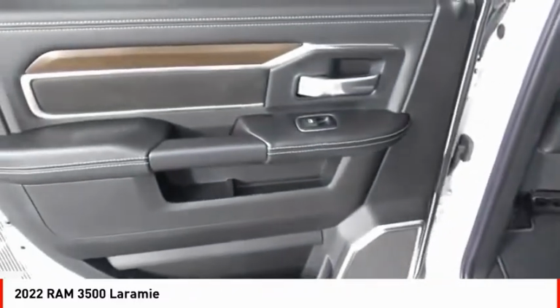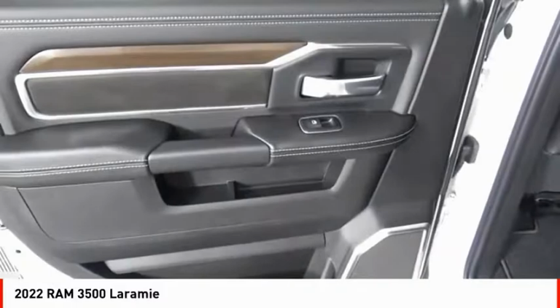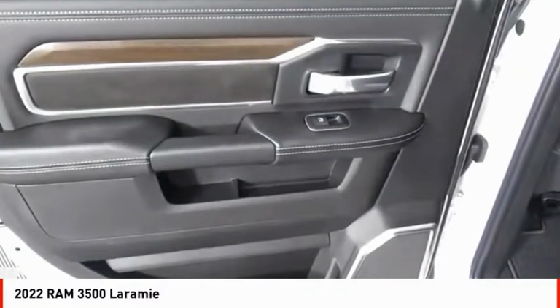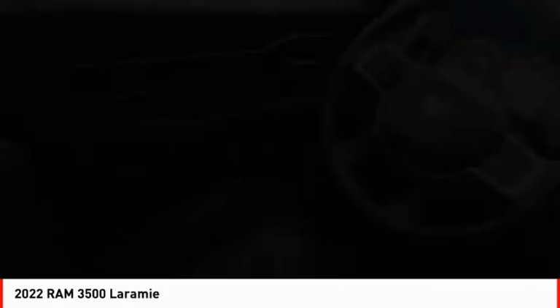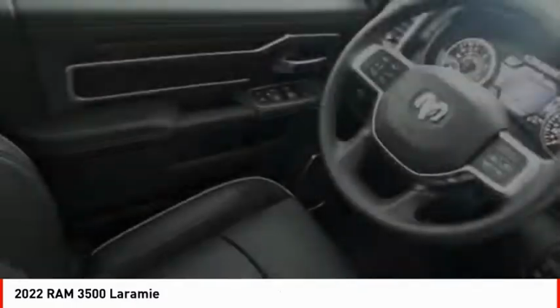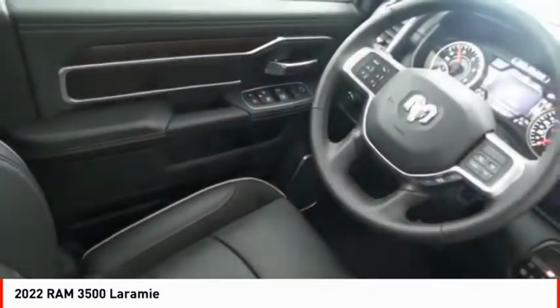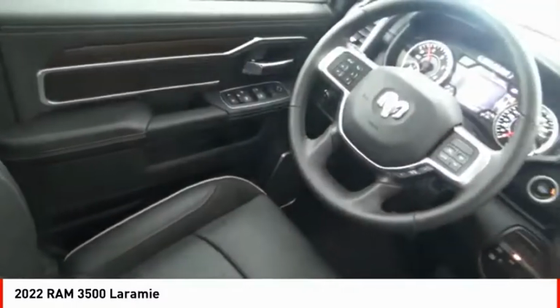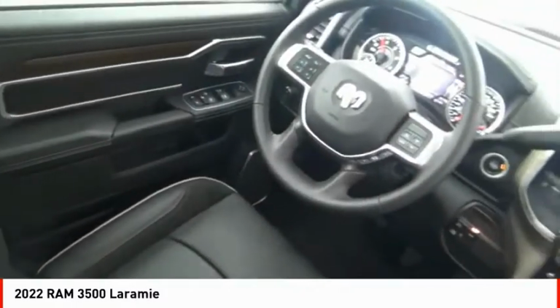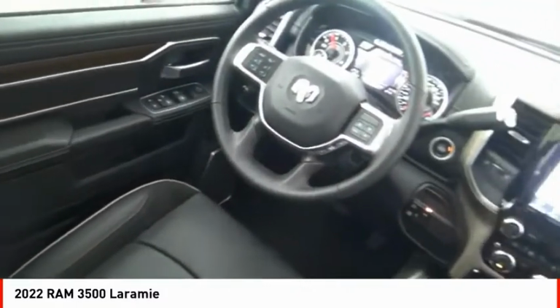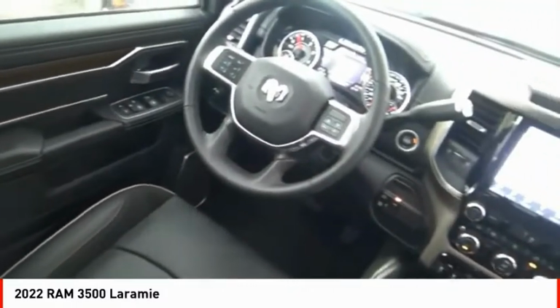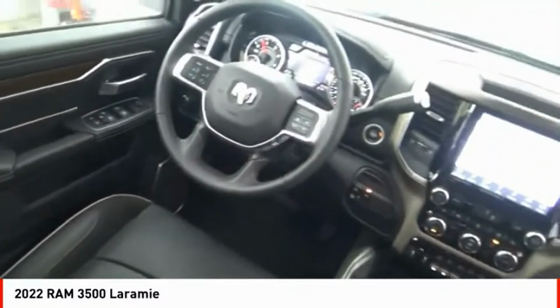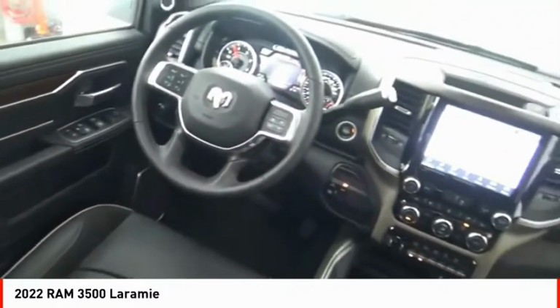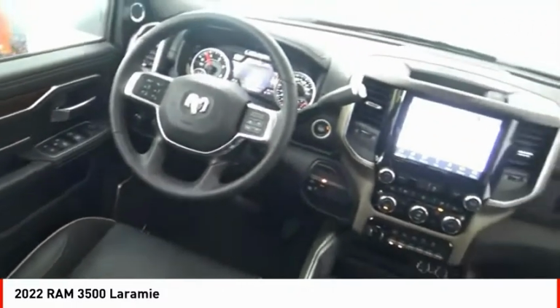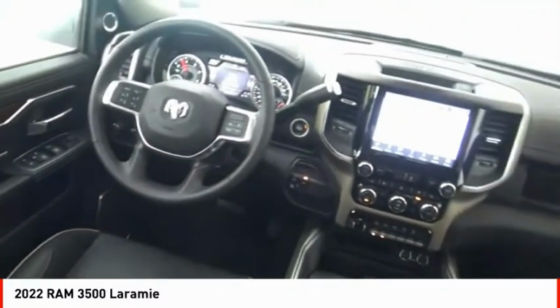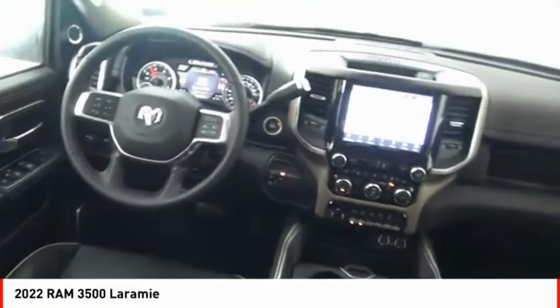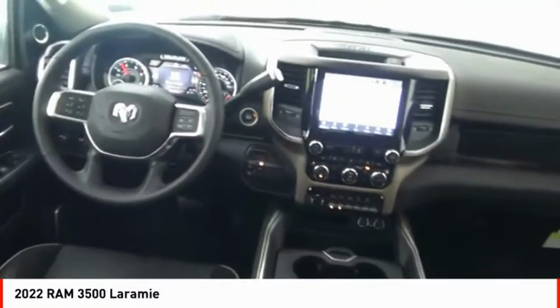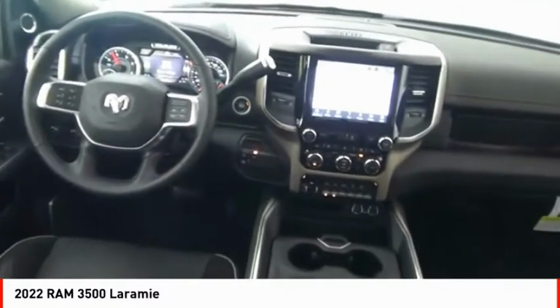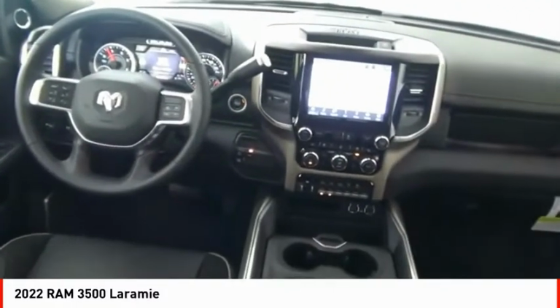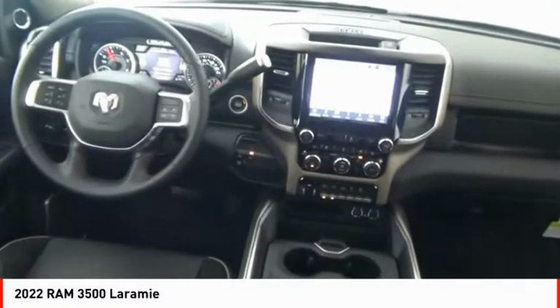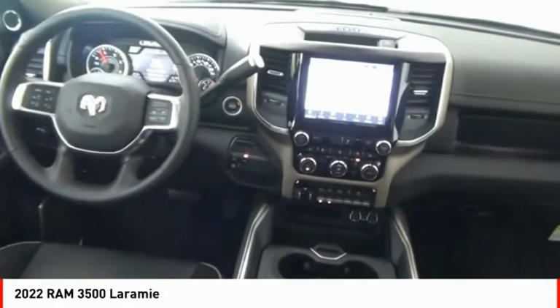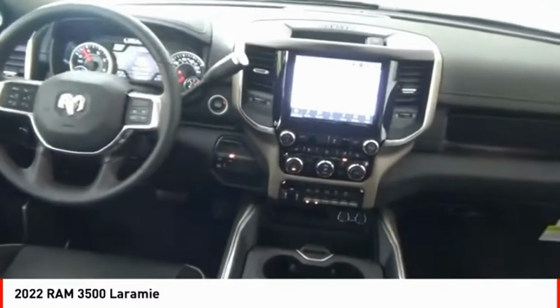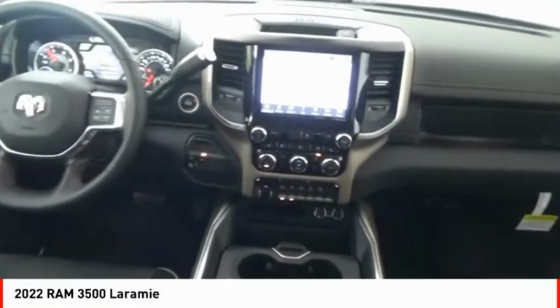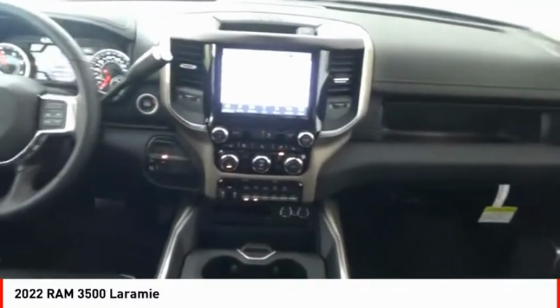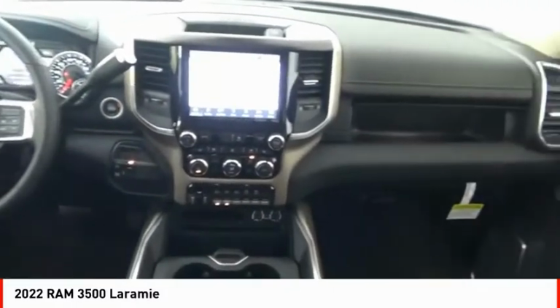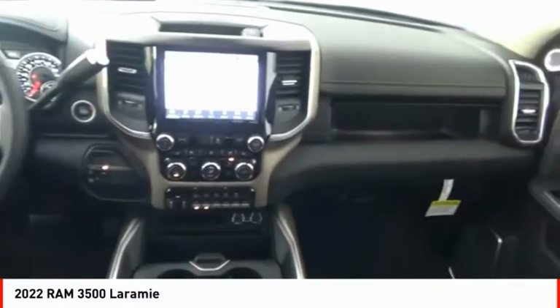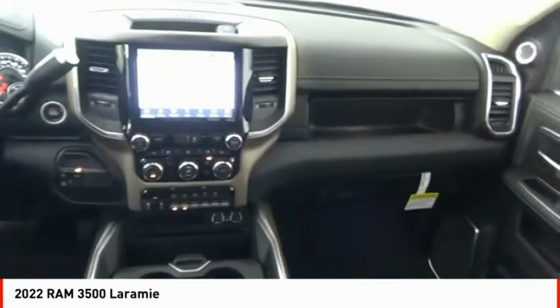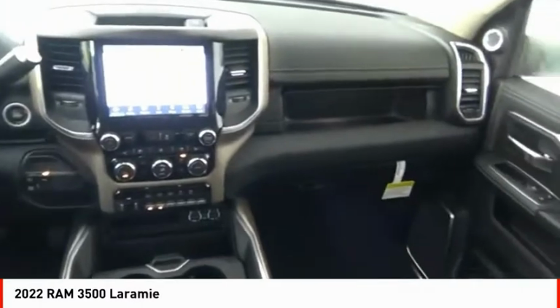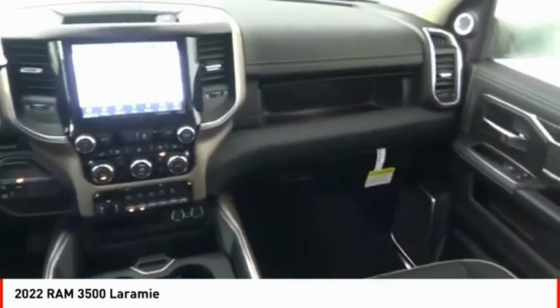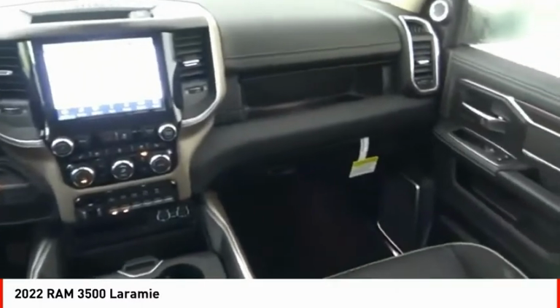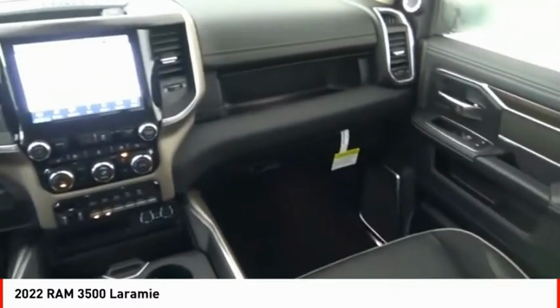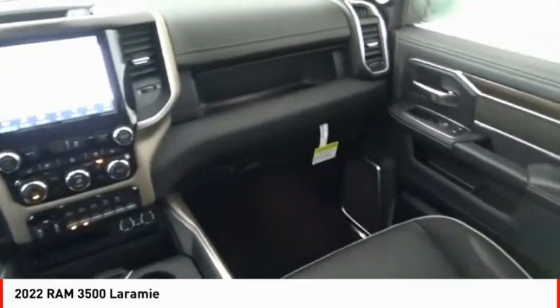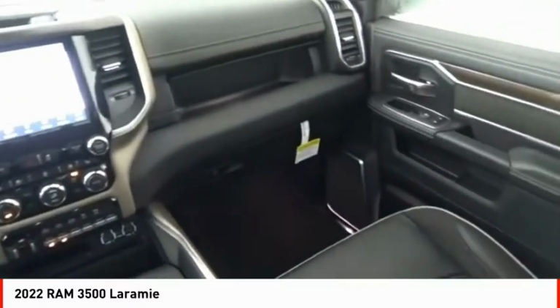Front suspension type: multi-link. Roll stability control. Auxiliary transmission fluid cooler. Daytime running lights.